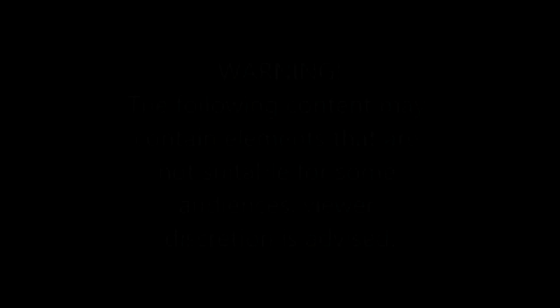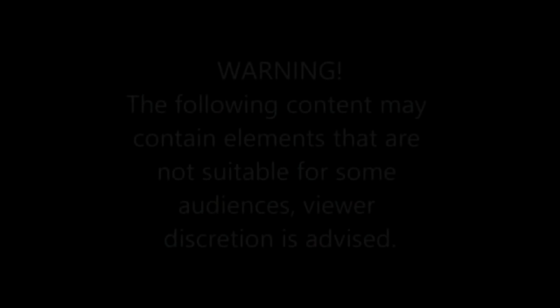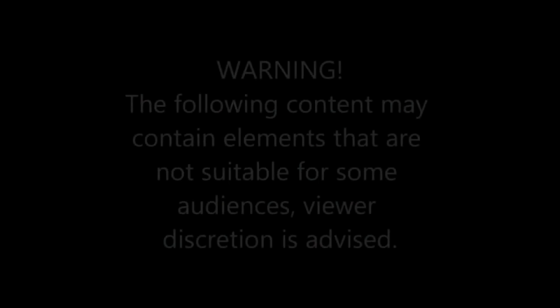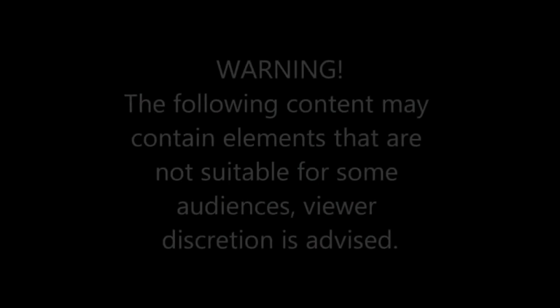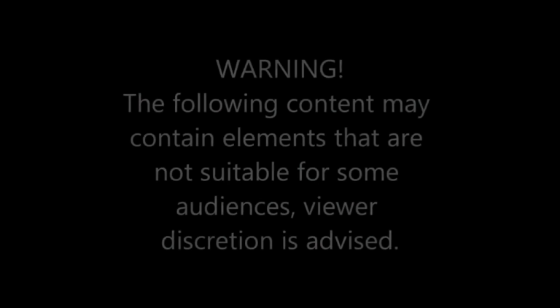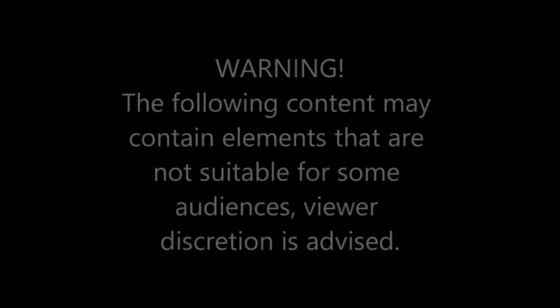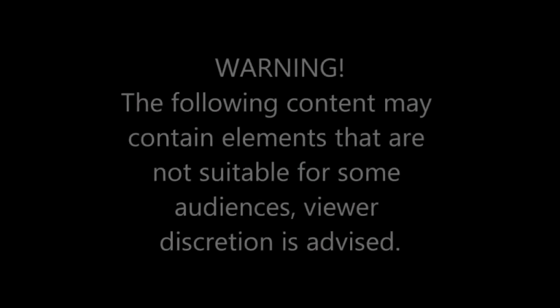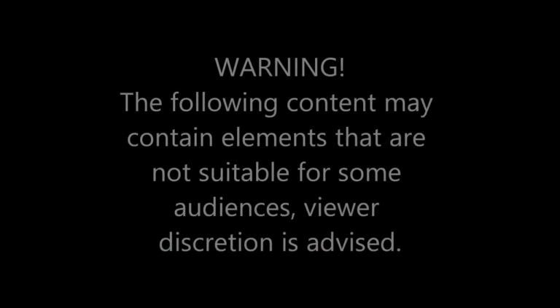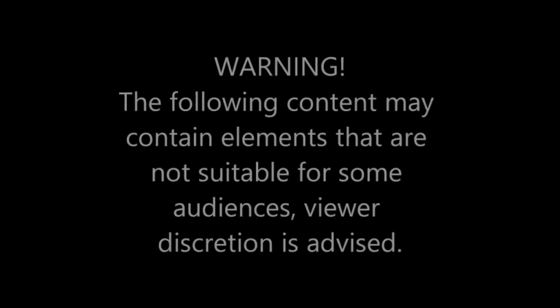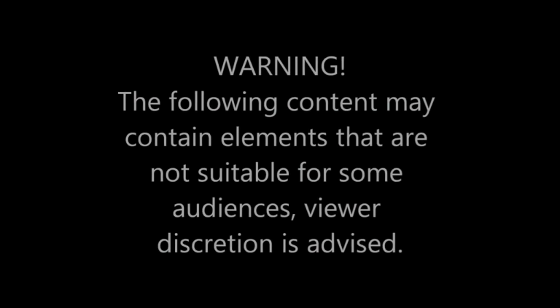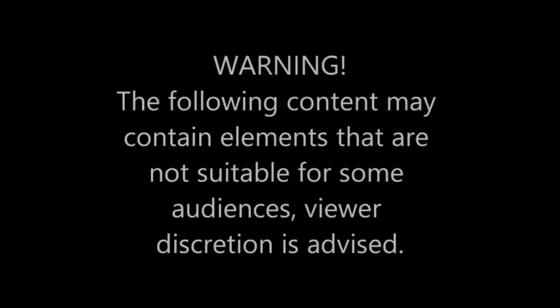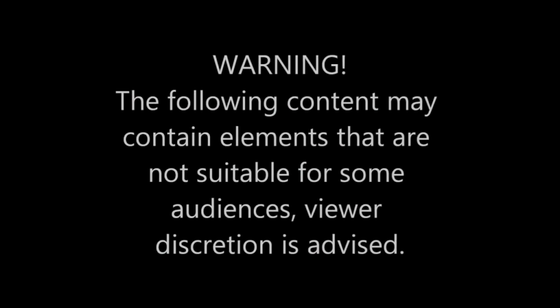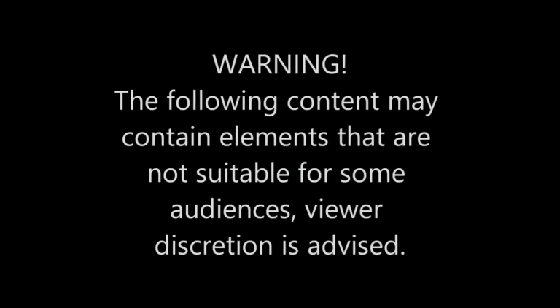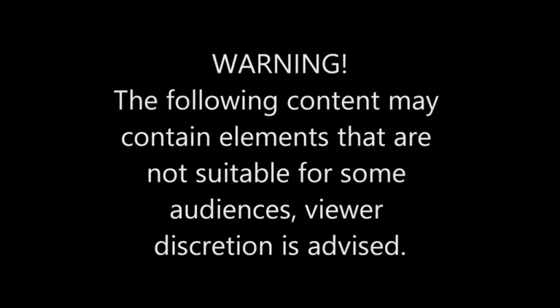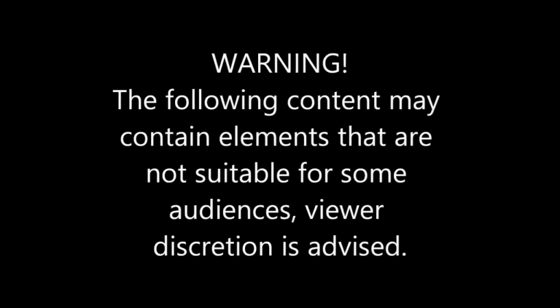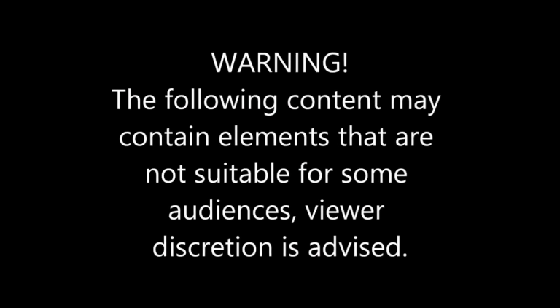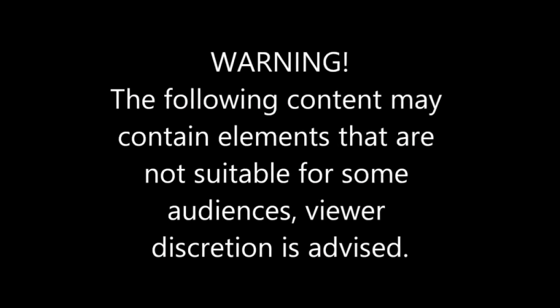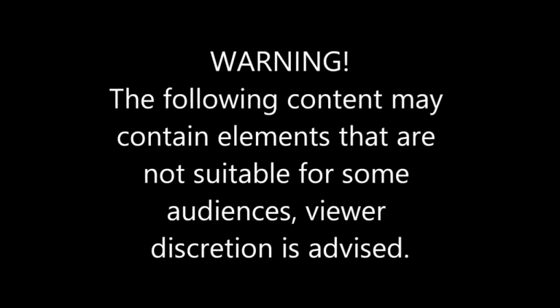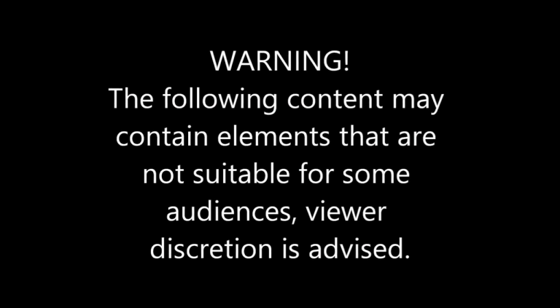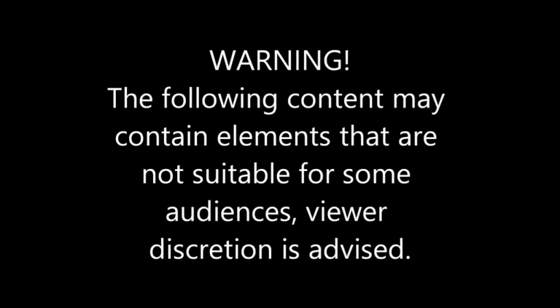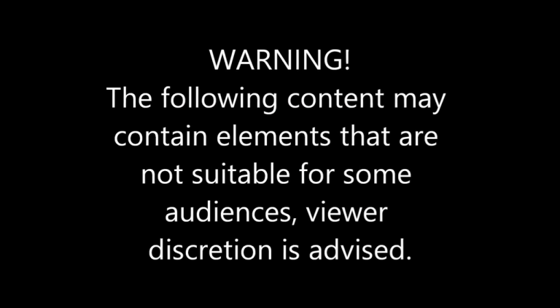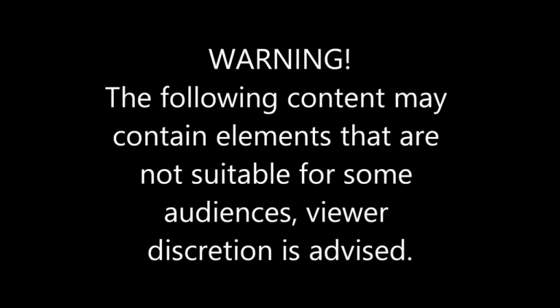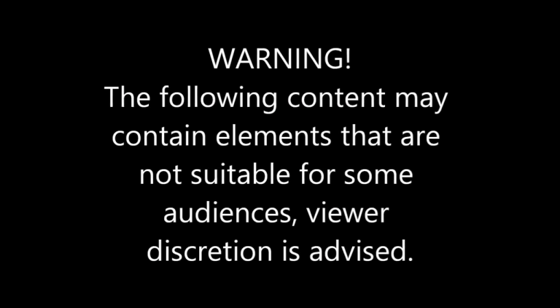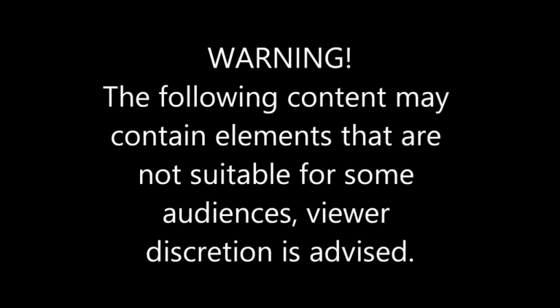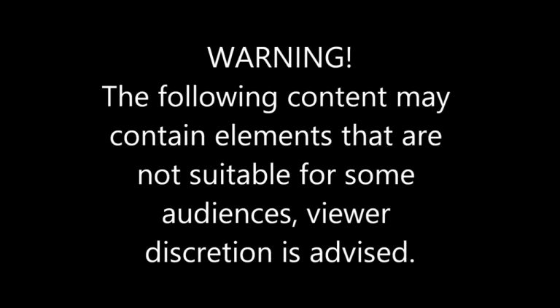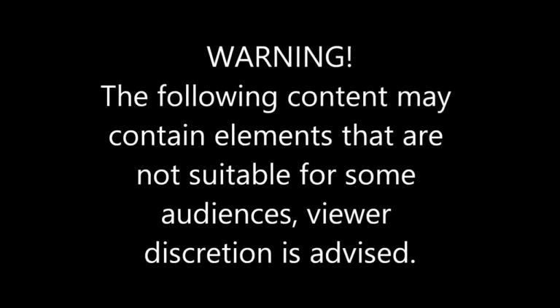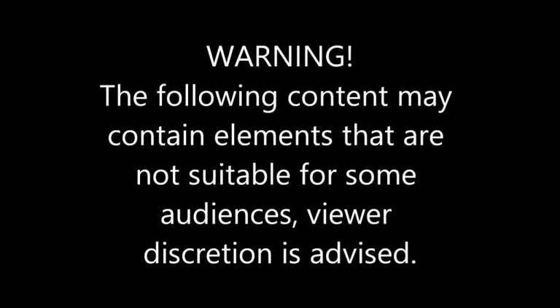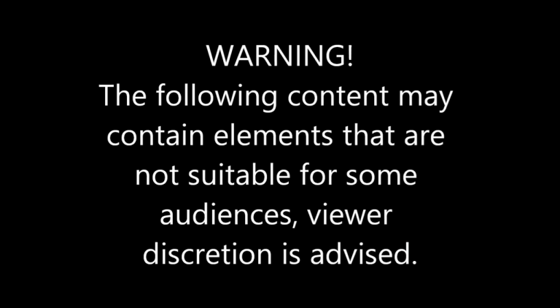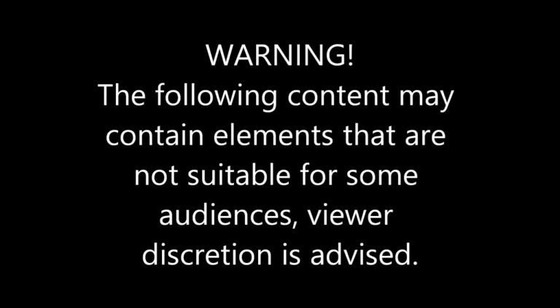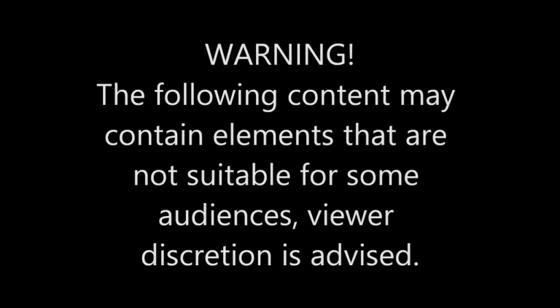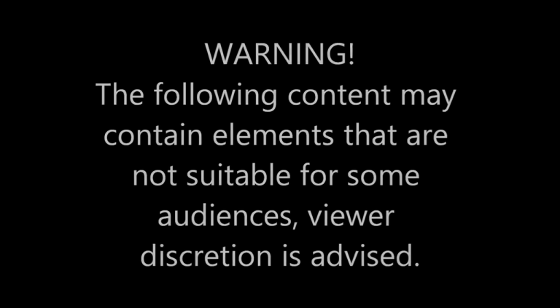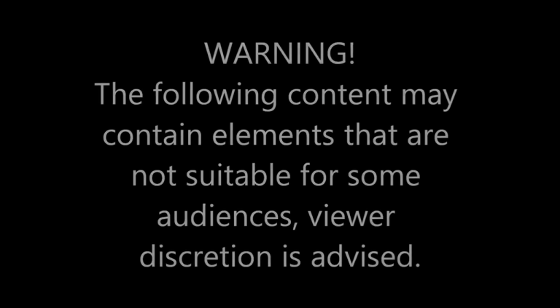Warning, the following content may contain elements that are not suitable for some audiences. Viewer discretion is advised.